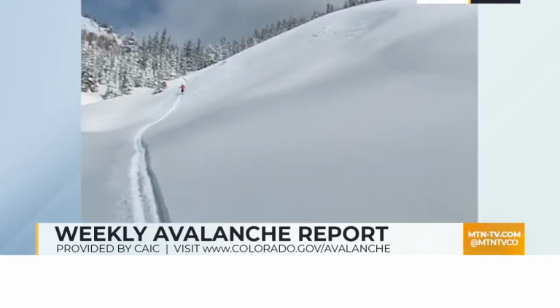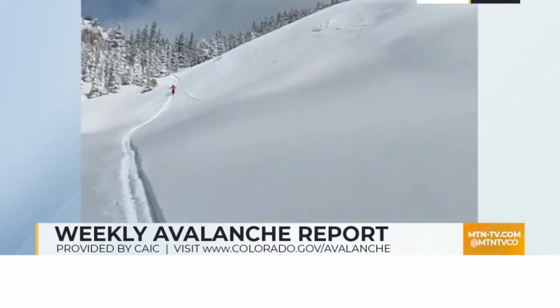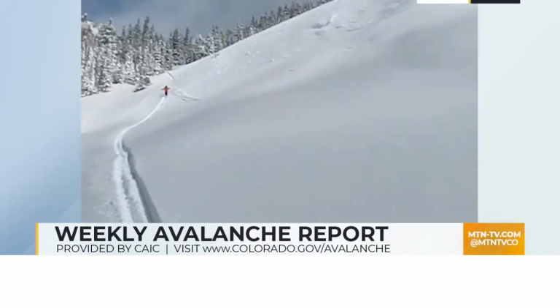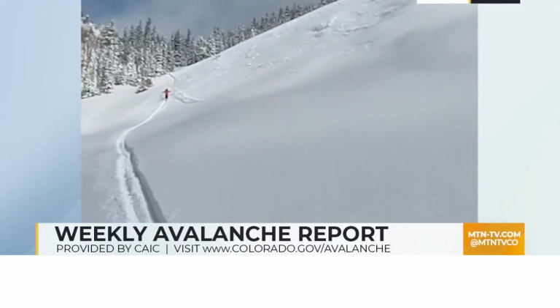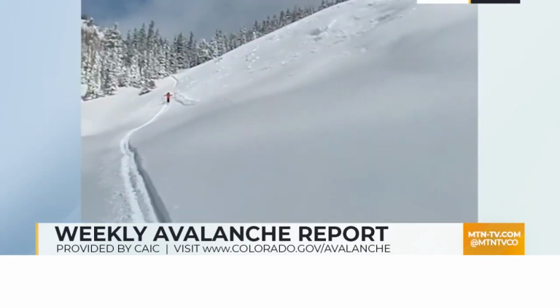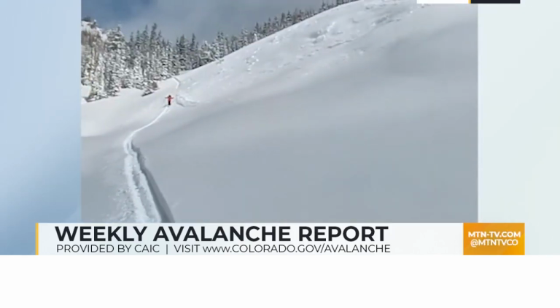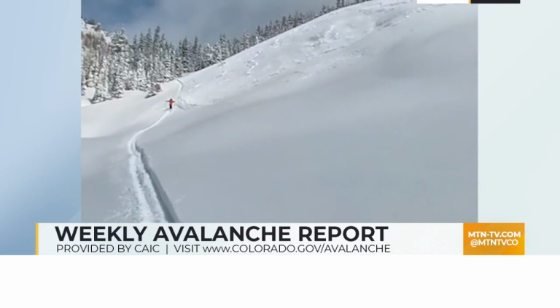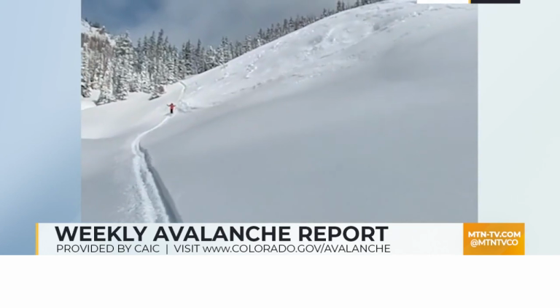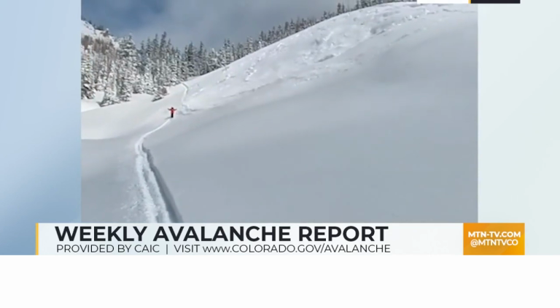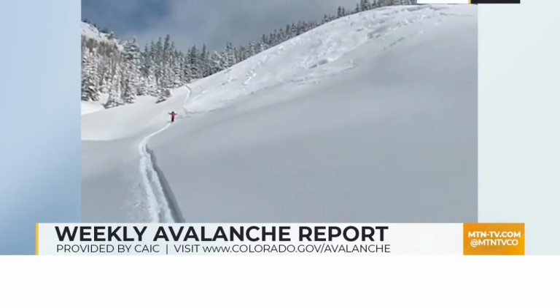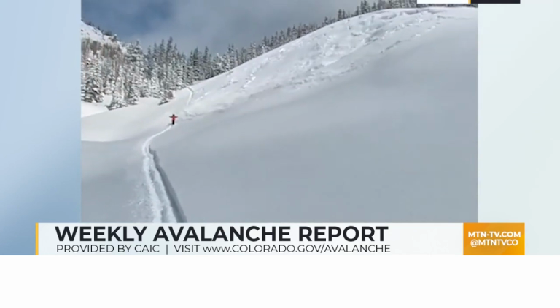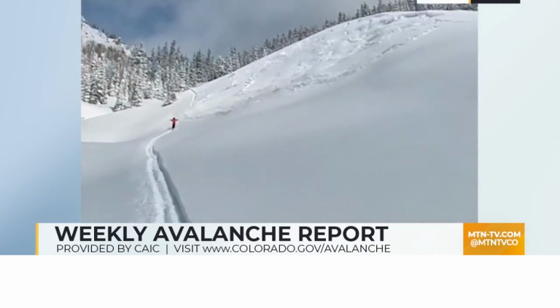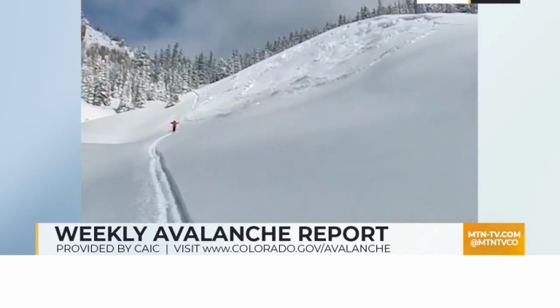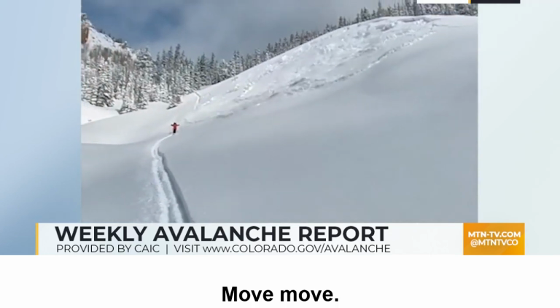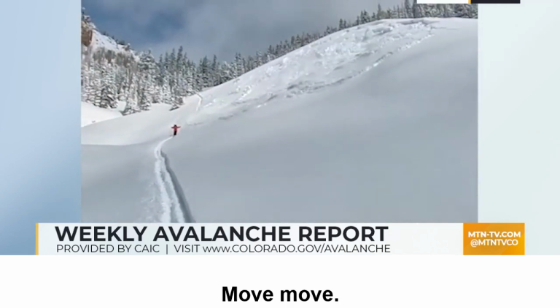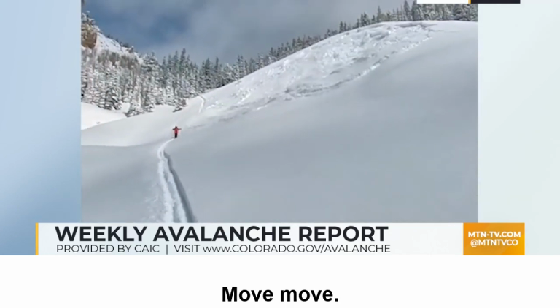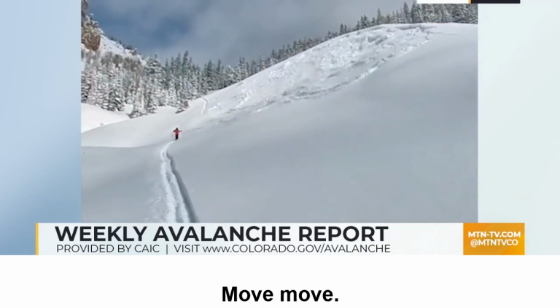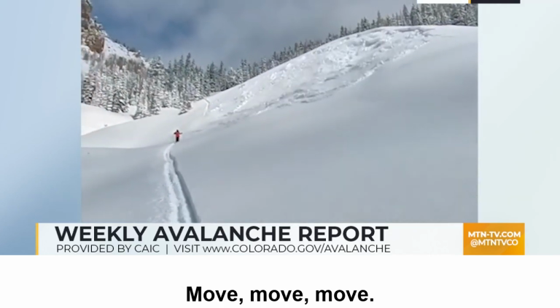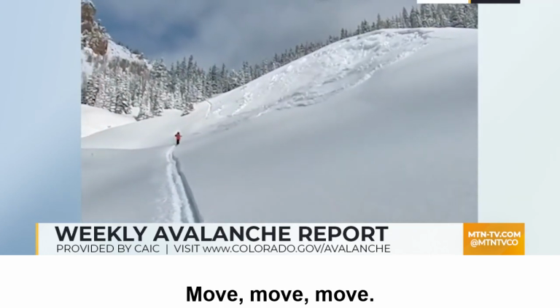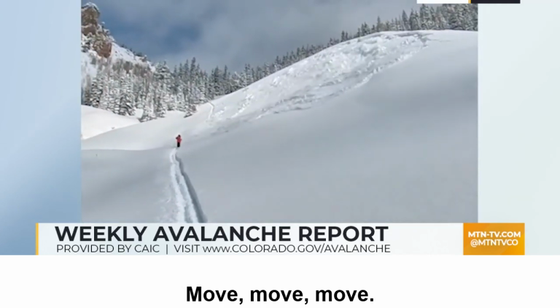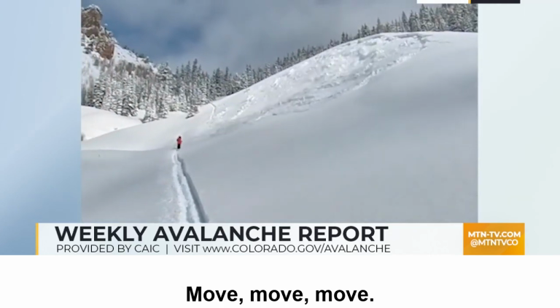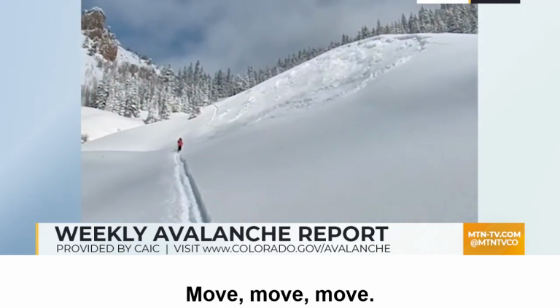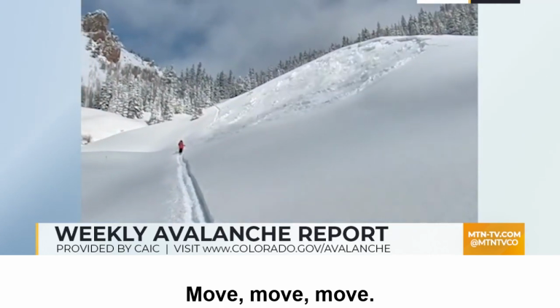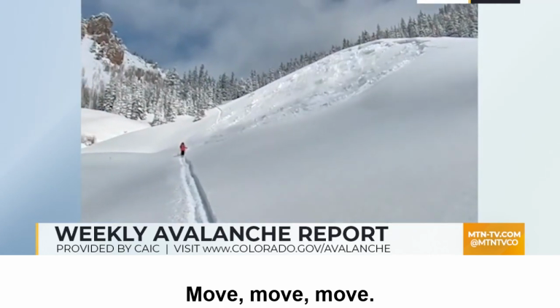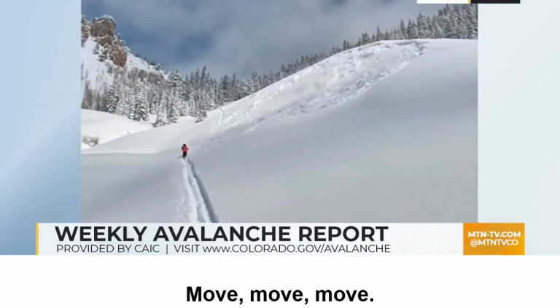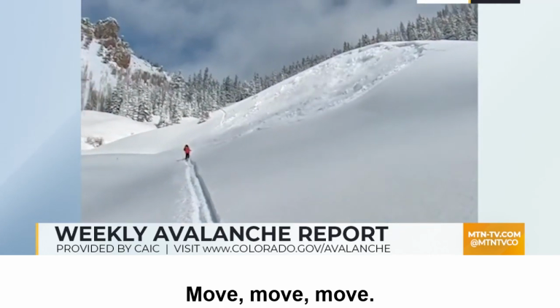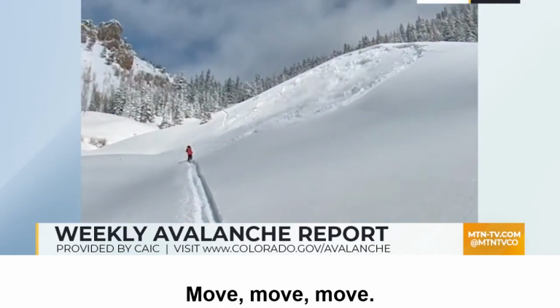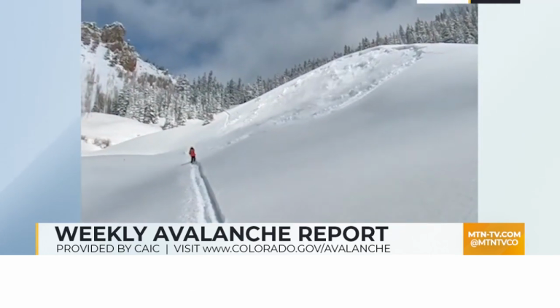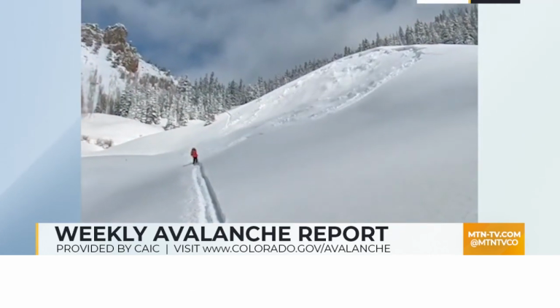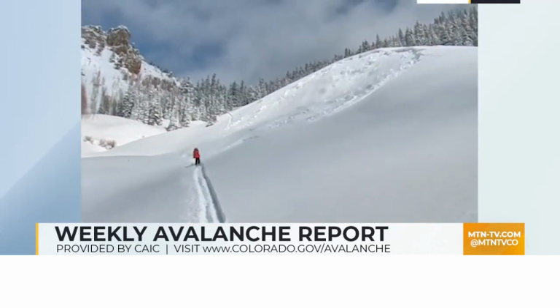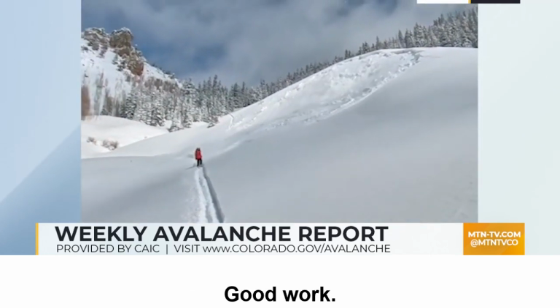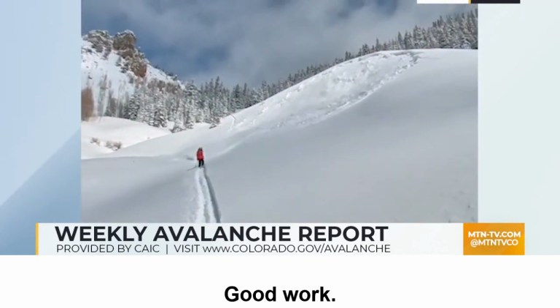Heads up, heads up — move, move, move. Good work.